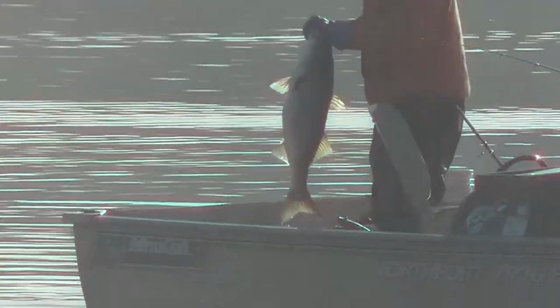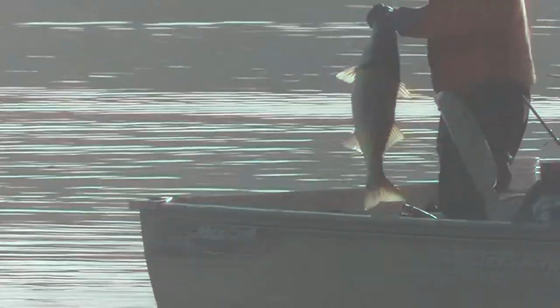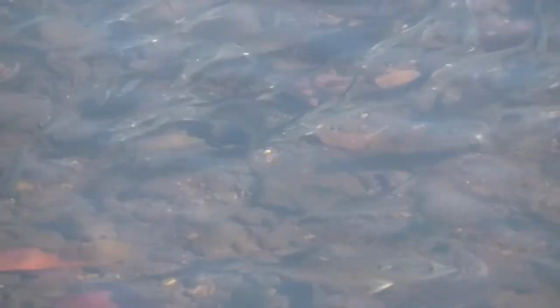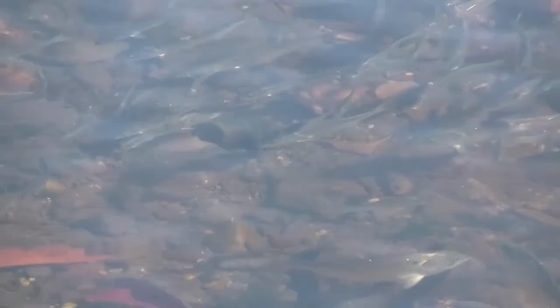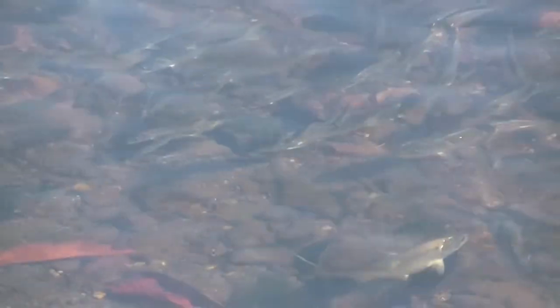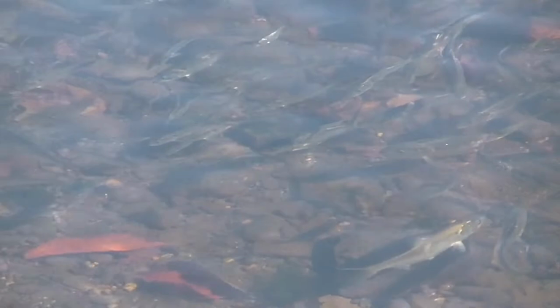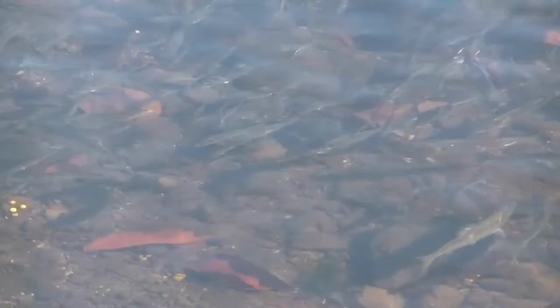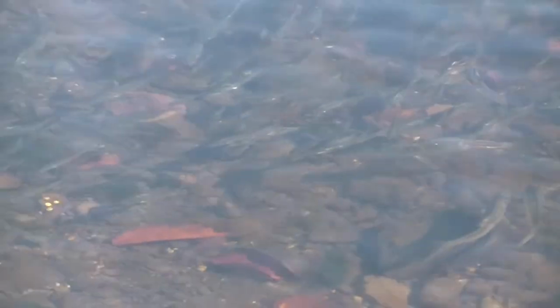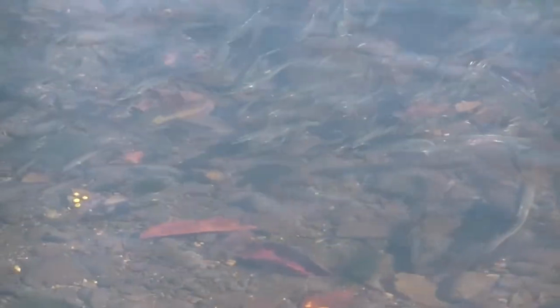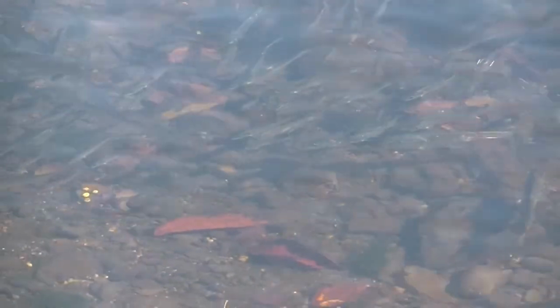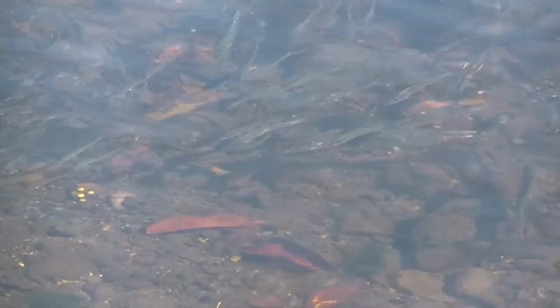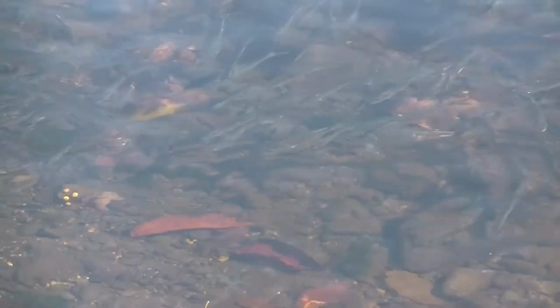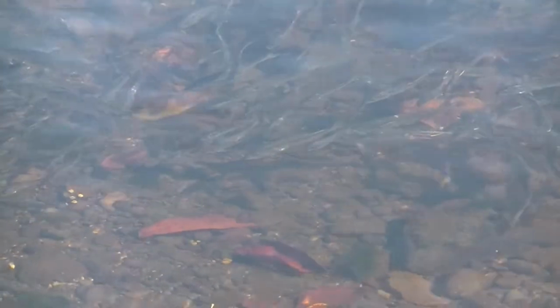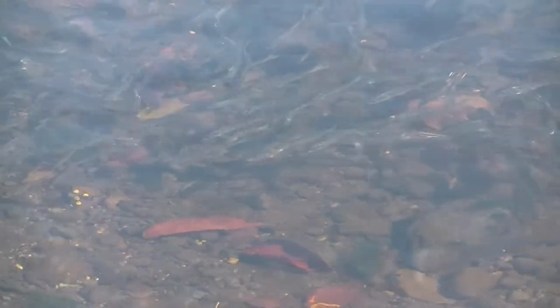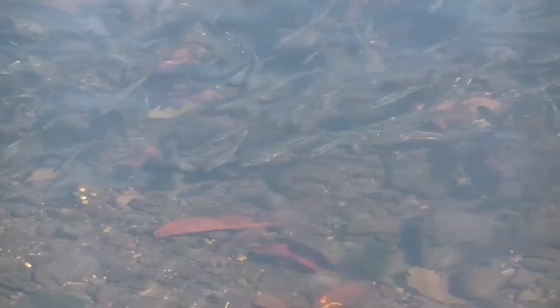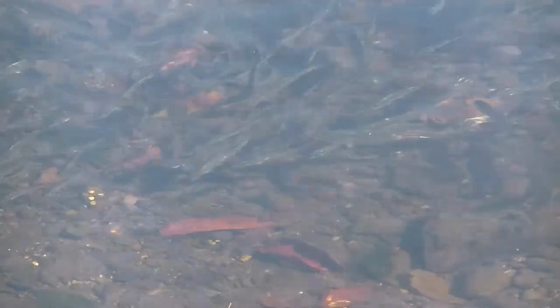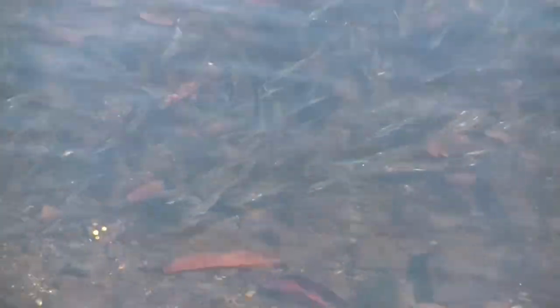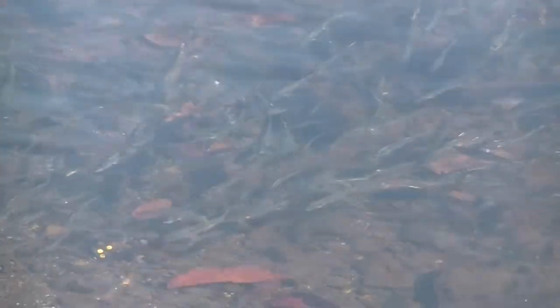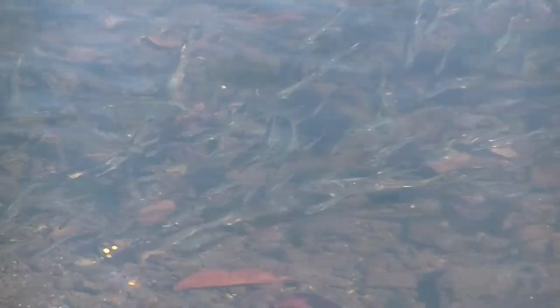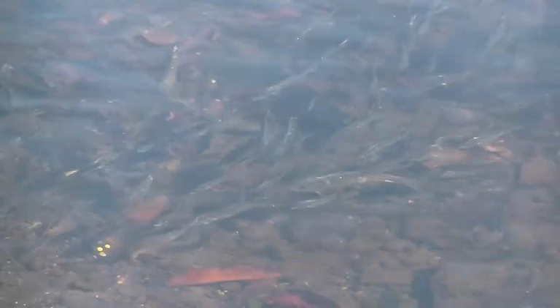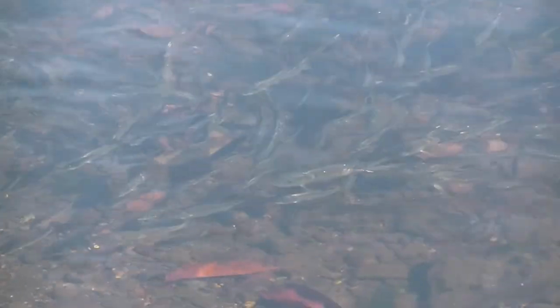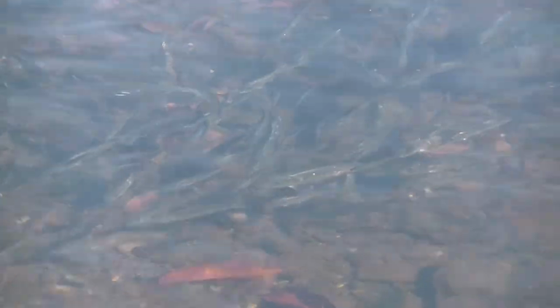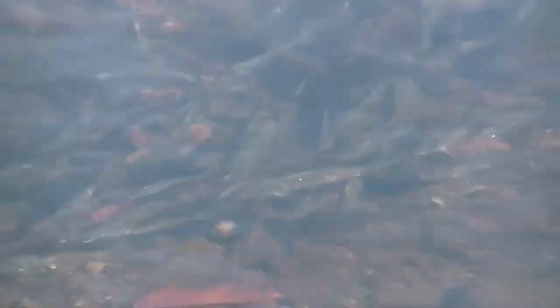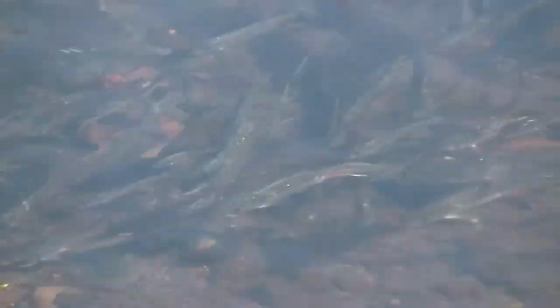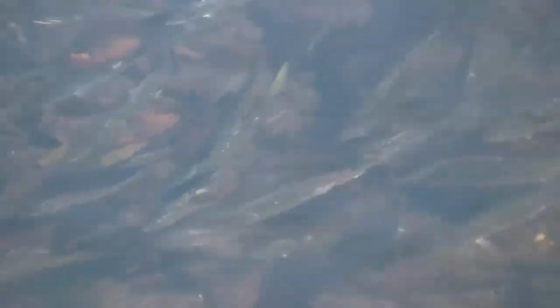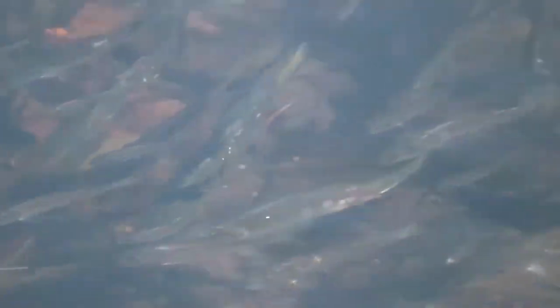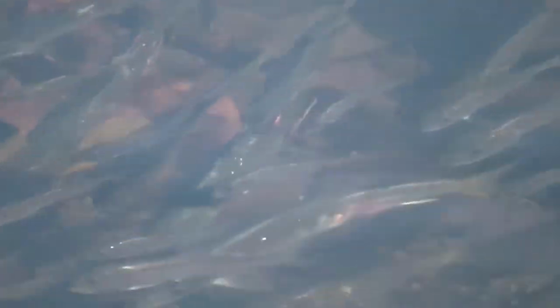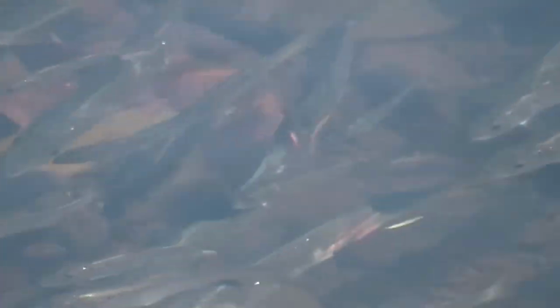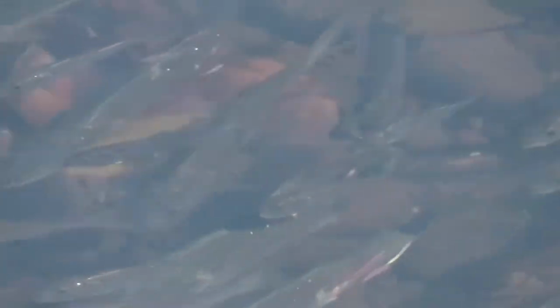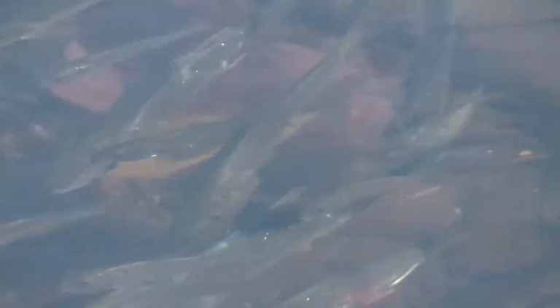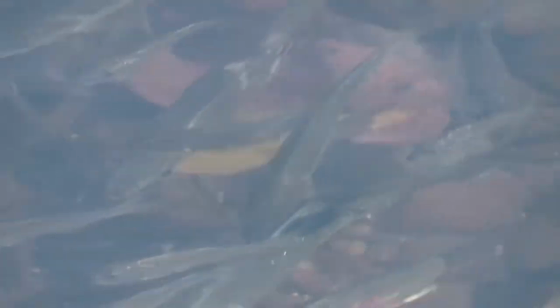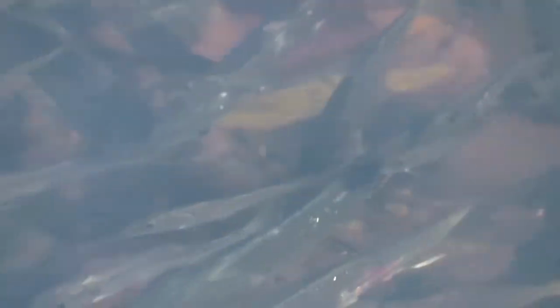The reason the striped bass — that one and many others — were around was because the menhaden are in town.